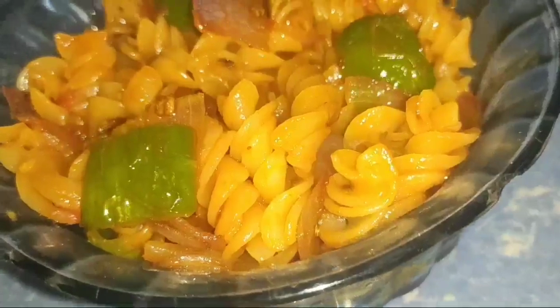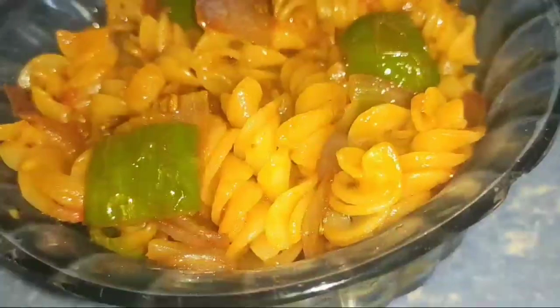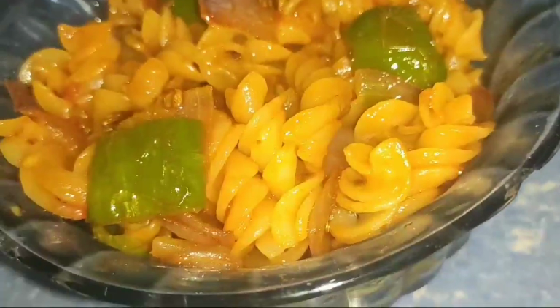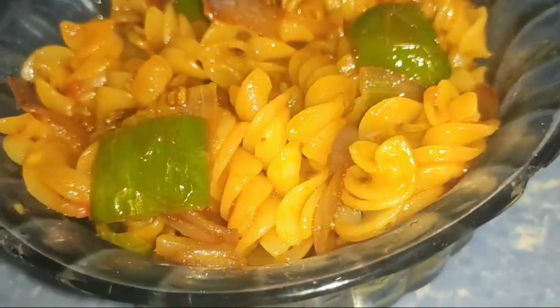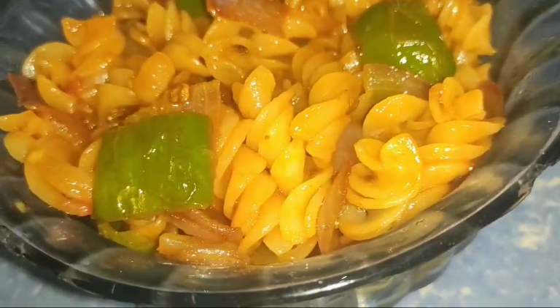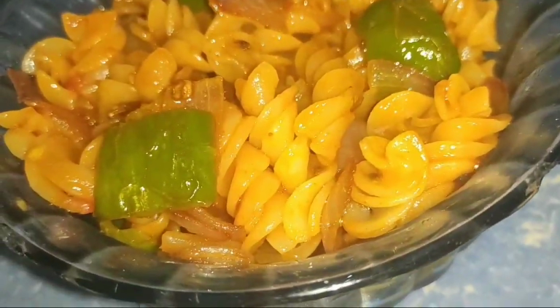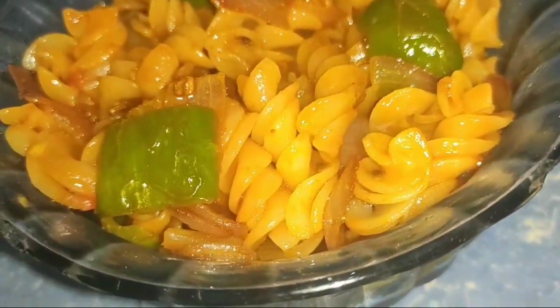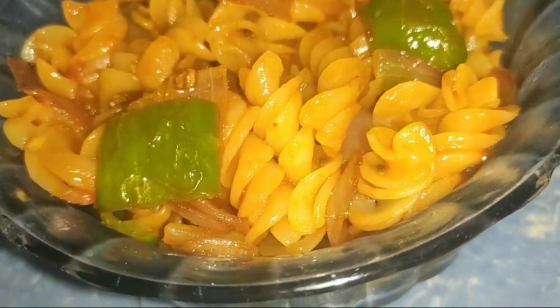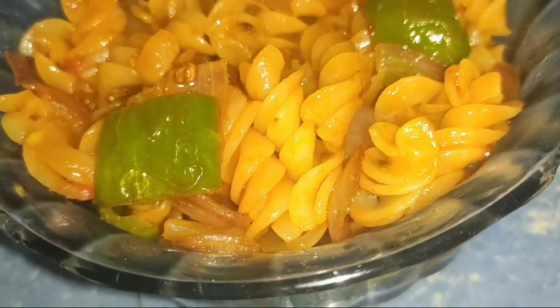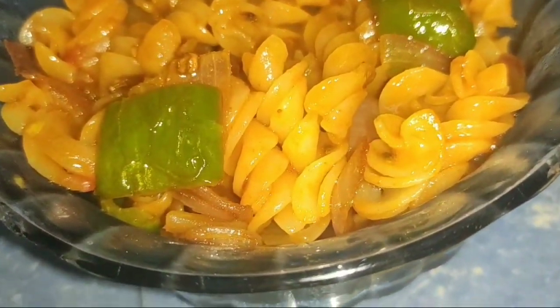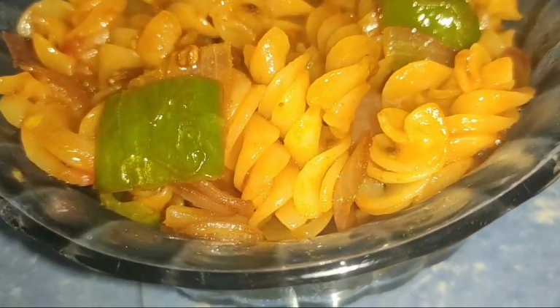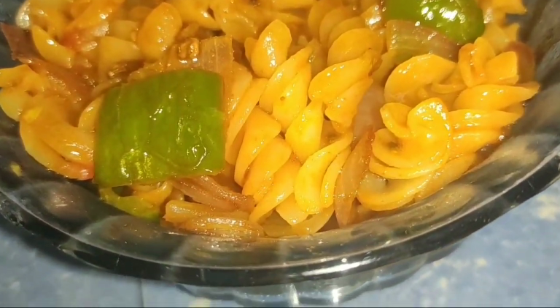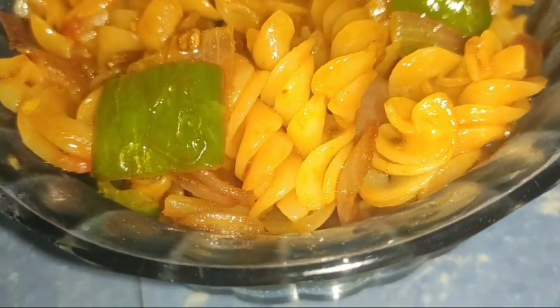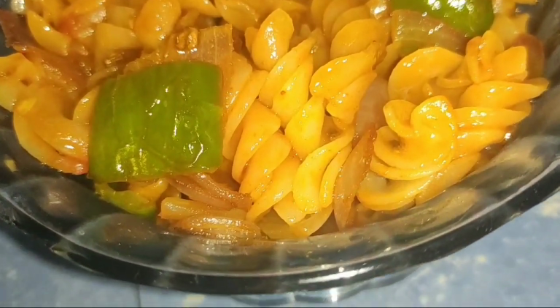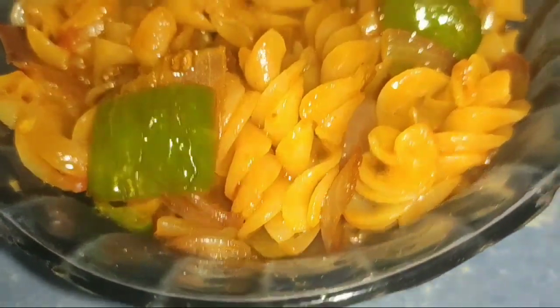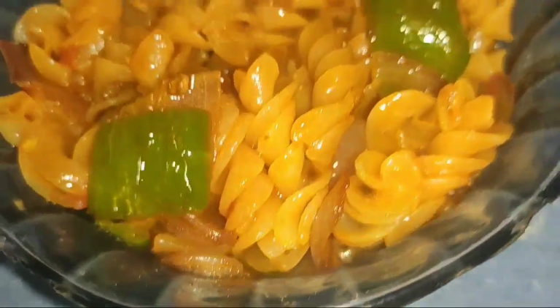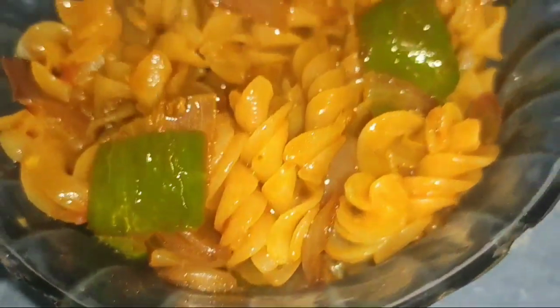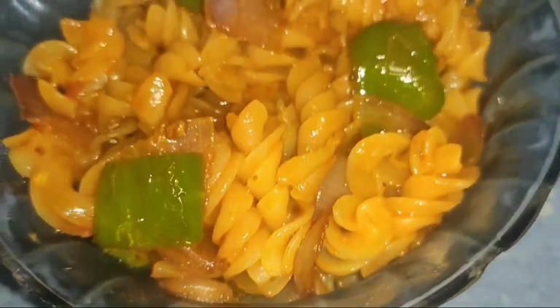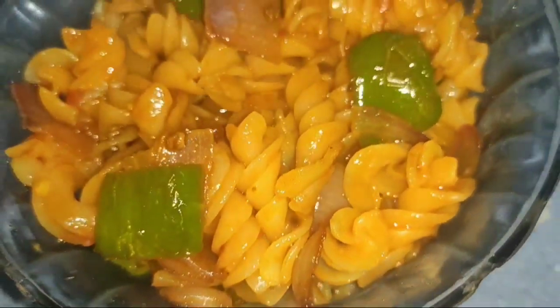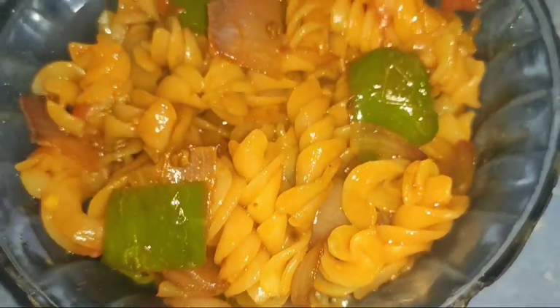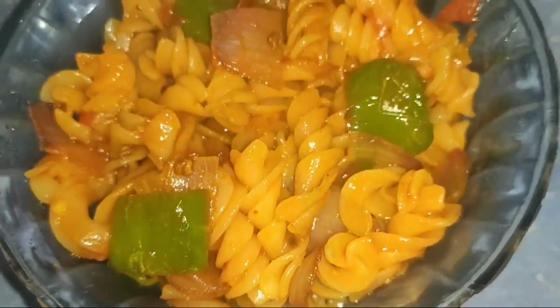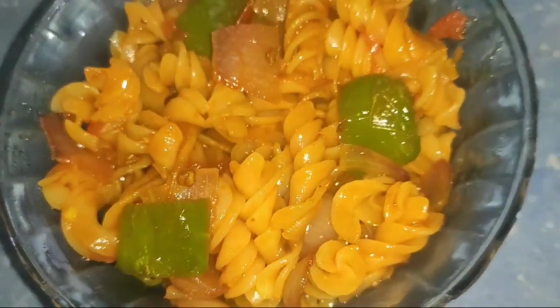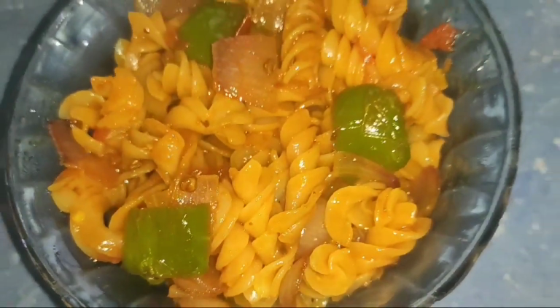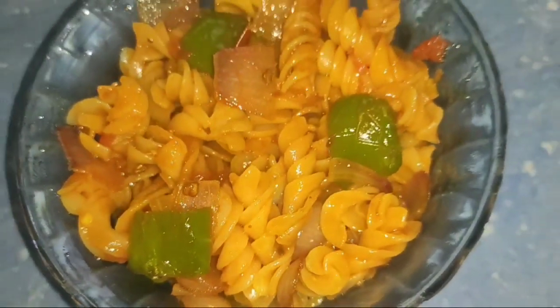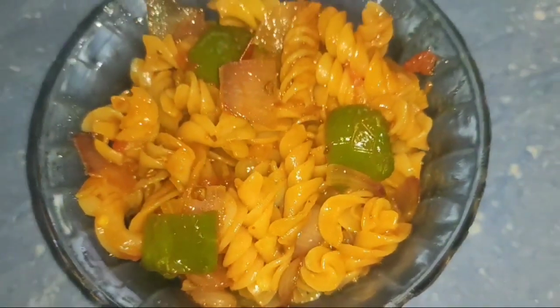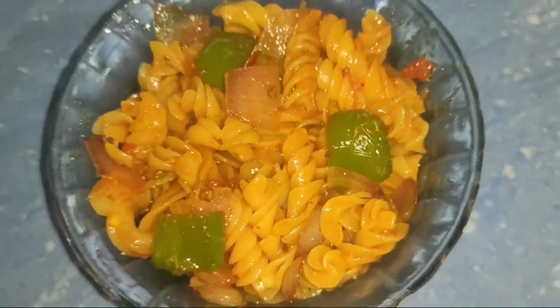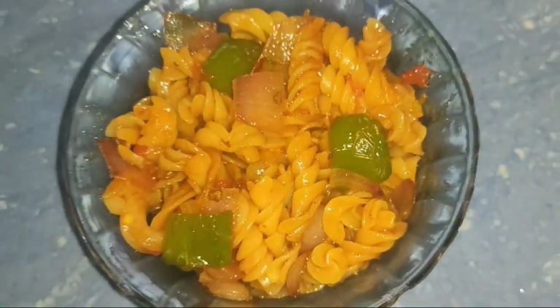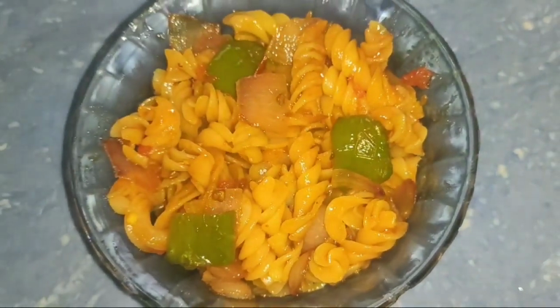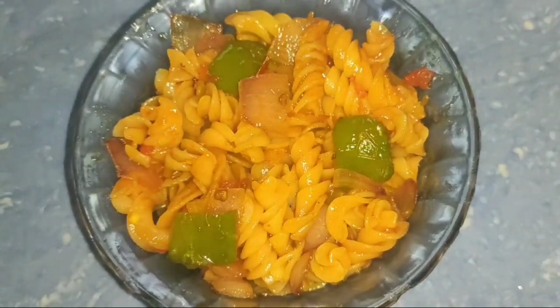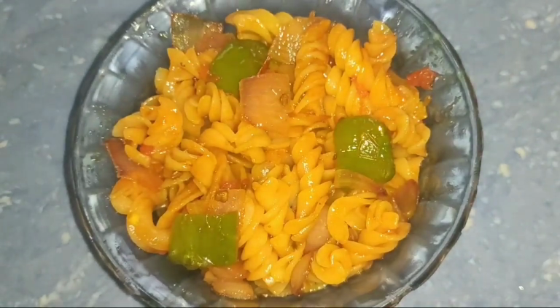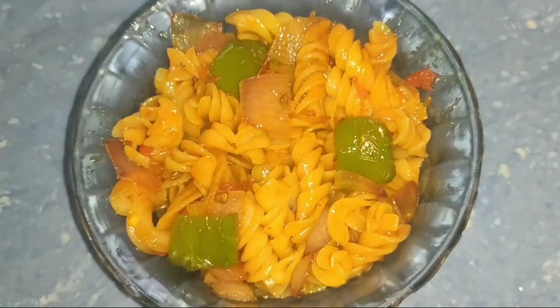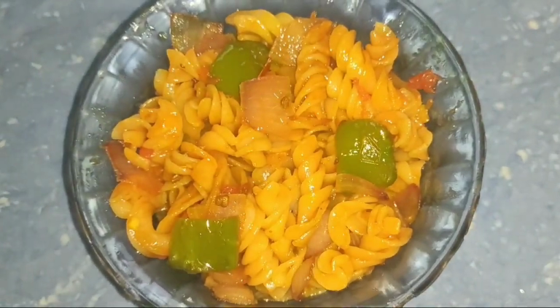Hello everyone! Today I'm going to show you the pasta recipe.